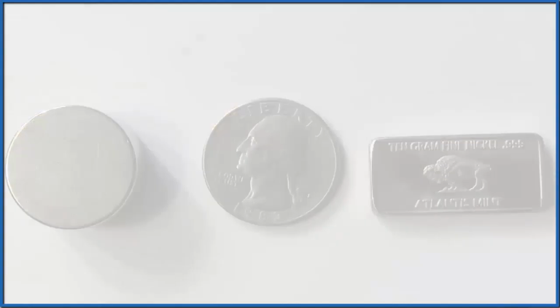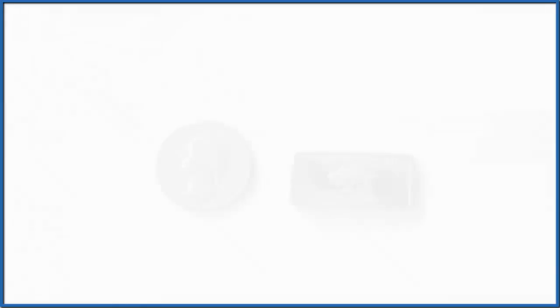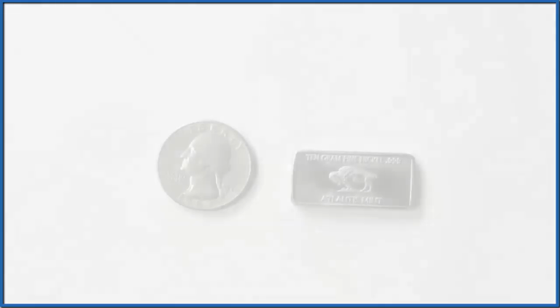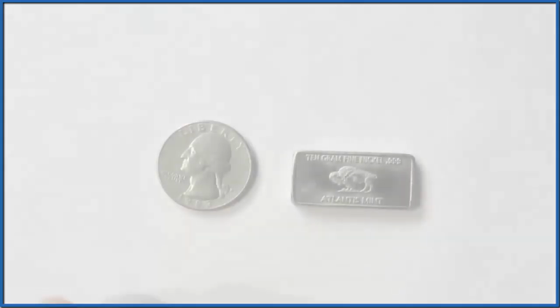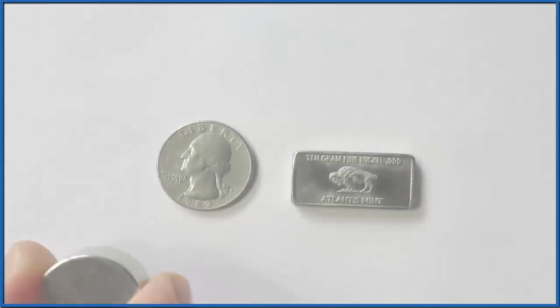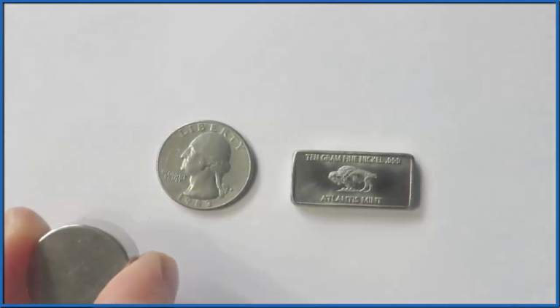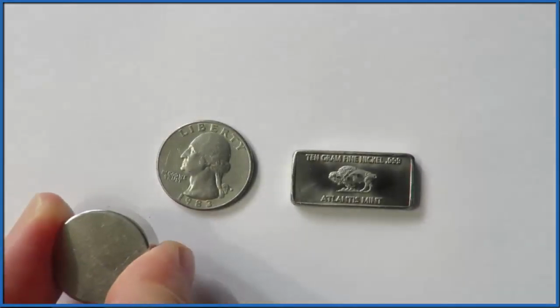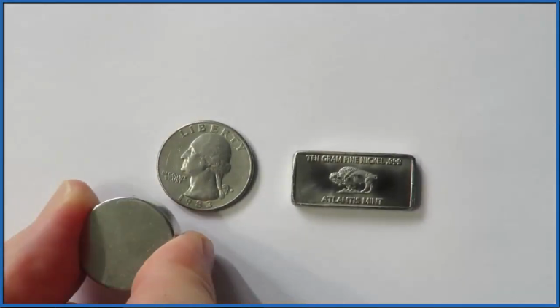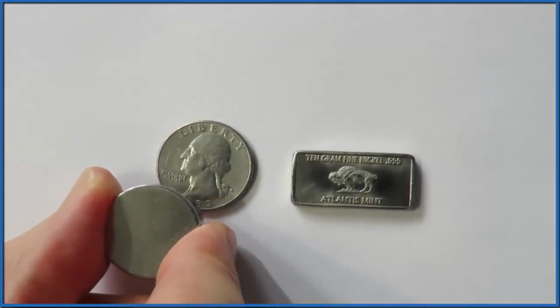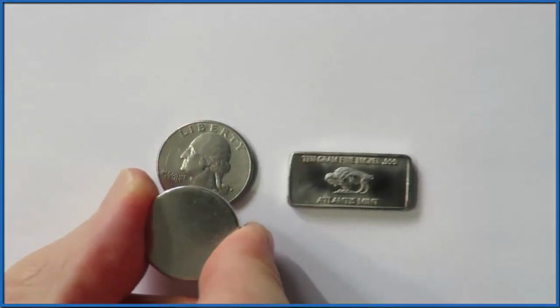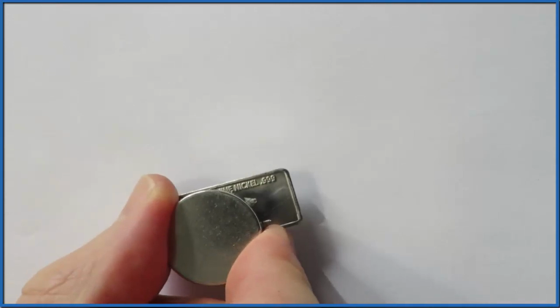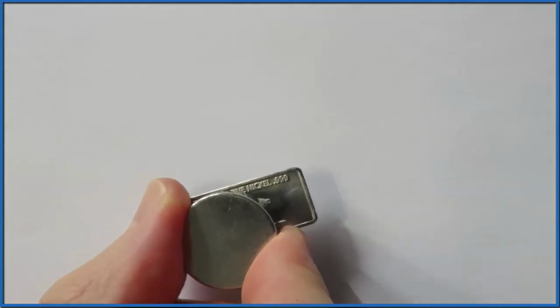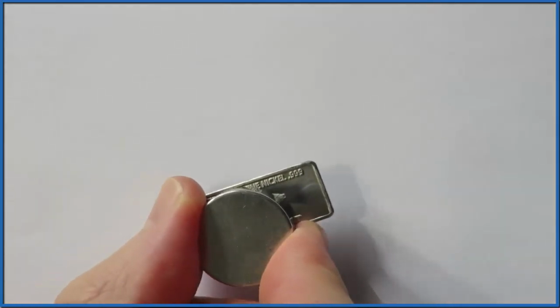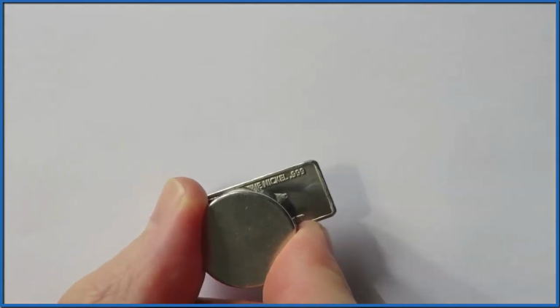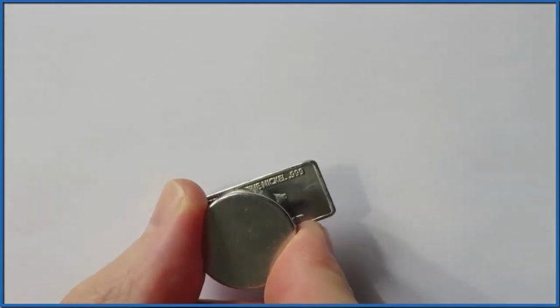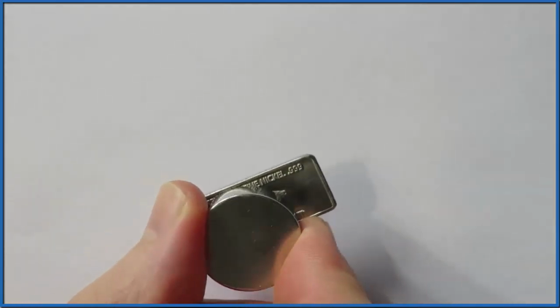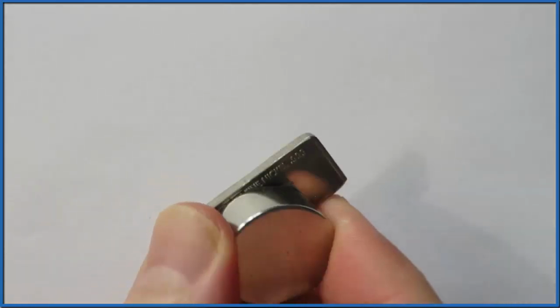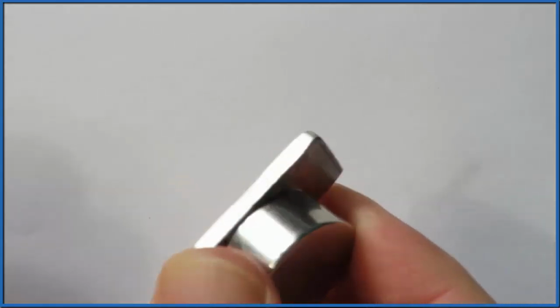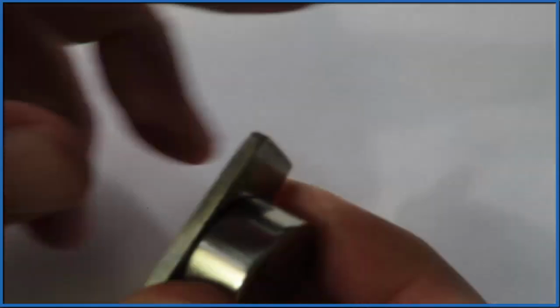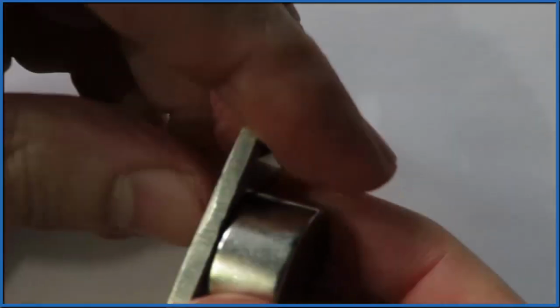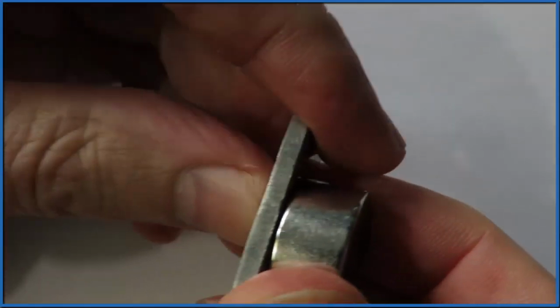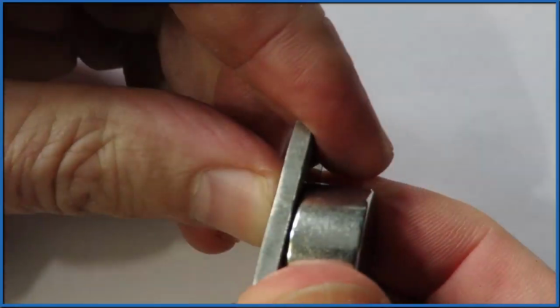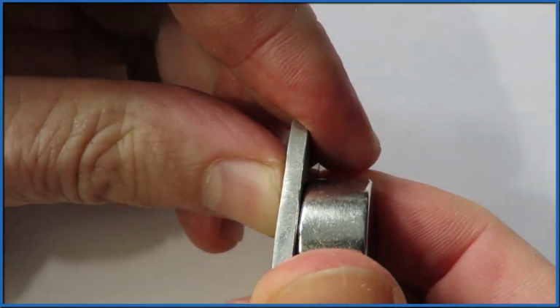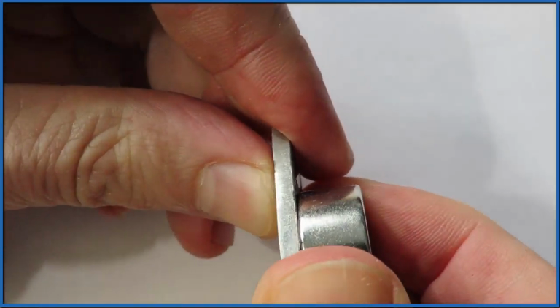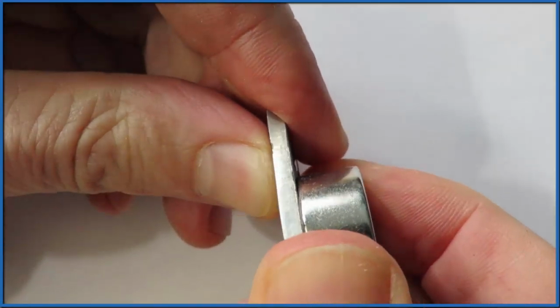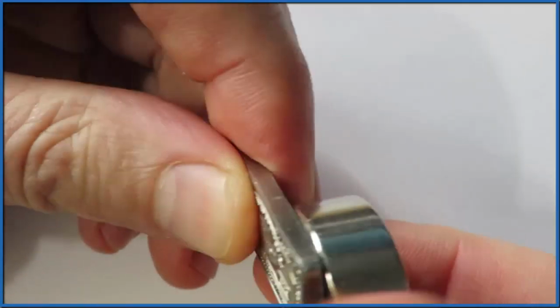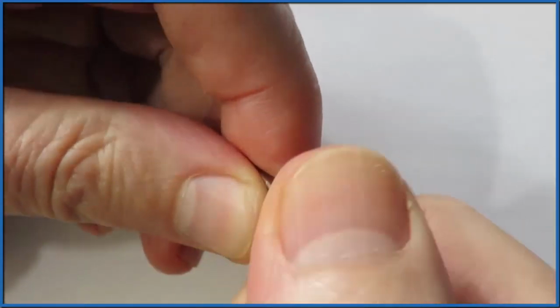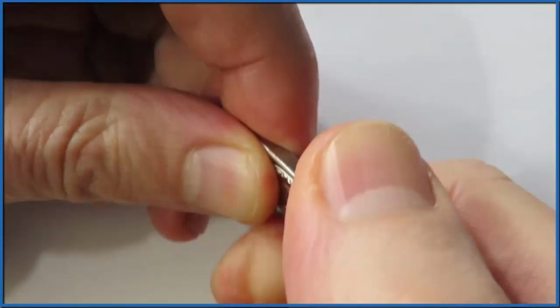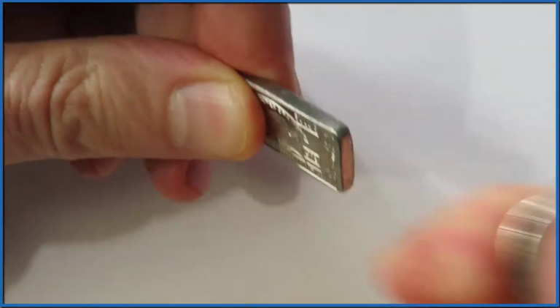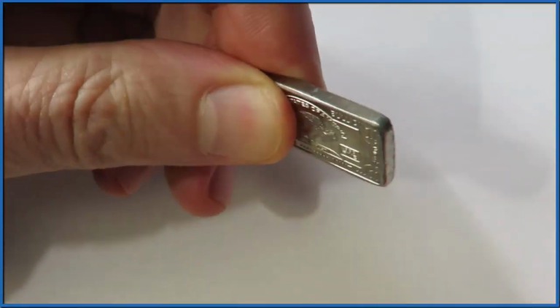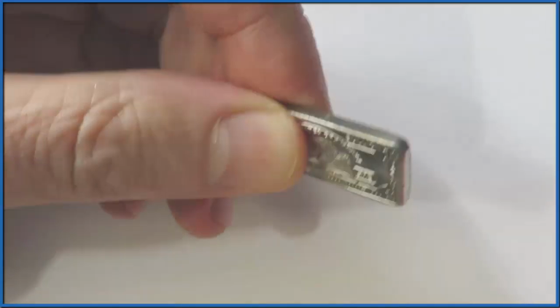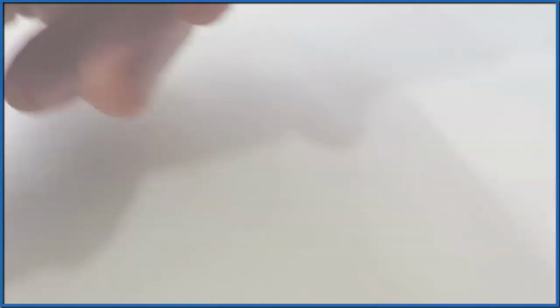I have the nickel and the magnet, and boom — the nickel is attracted right to the magnet. It's quite strongly attached.